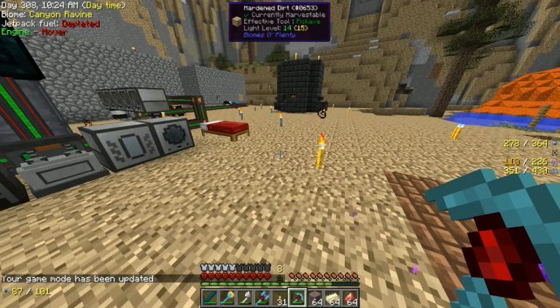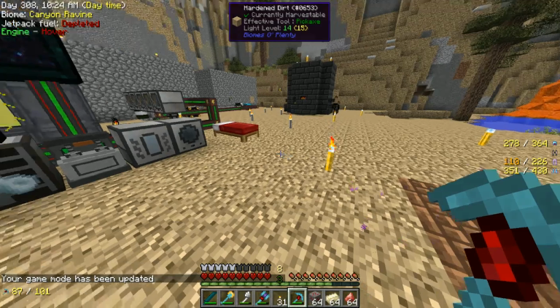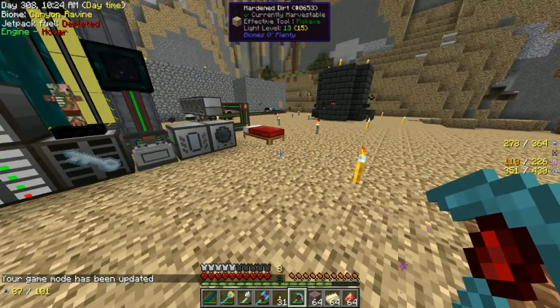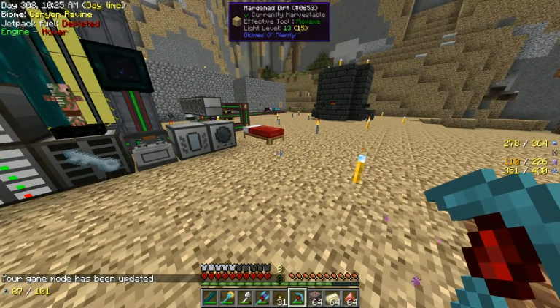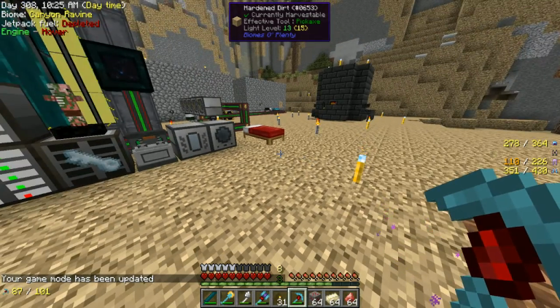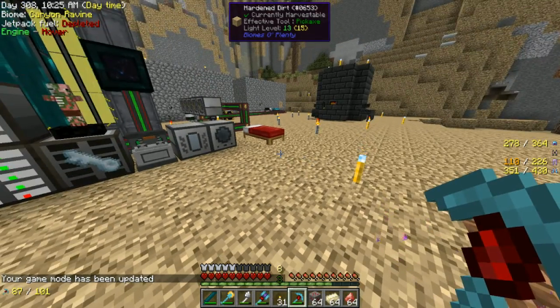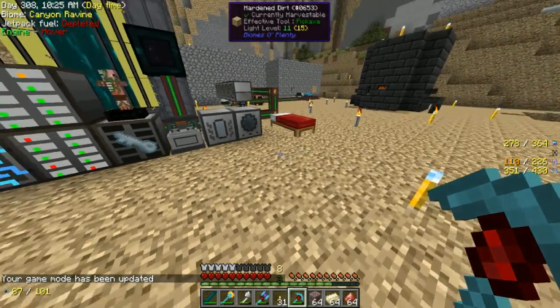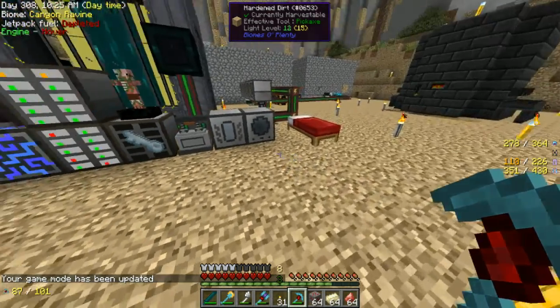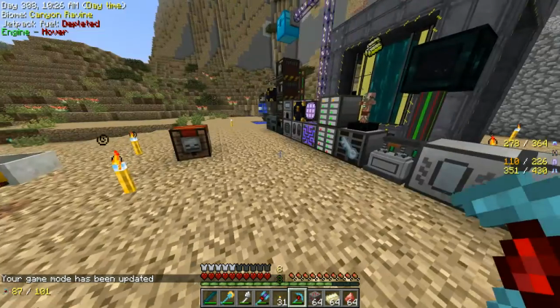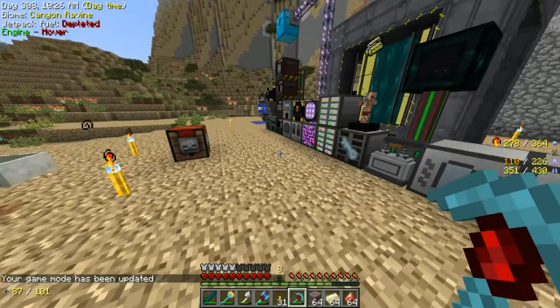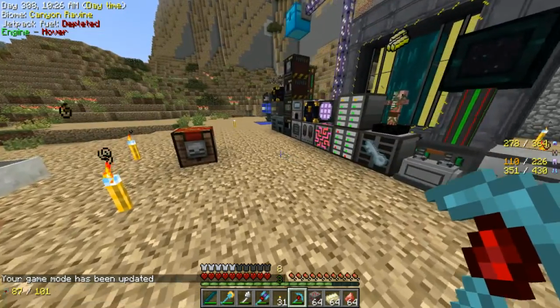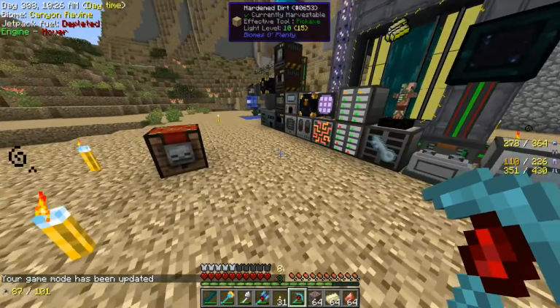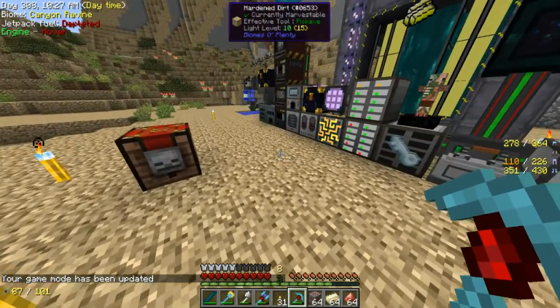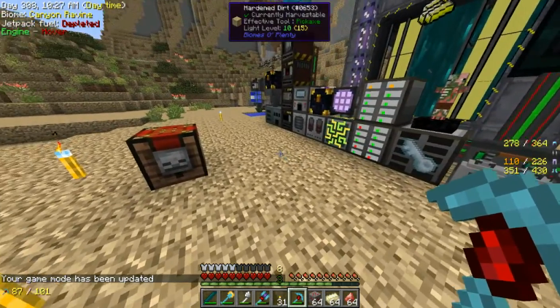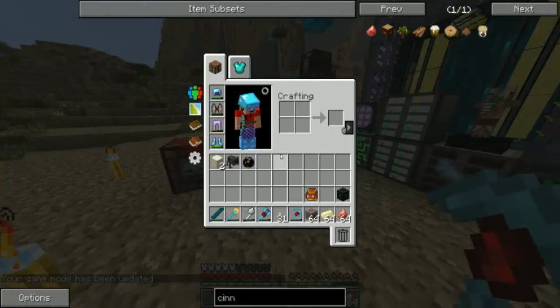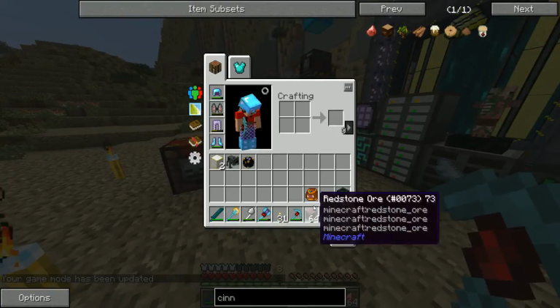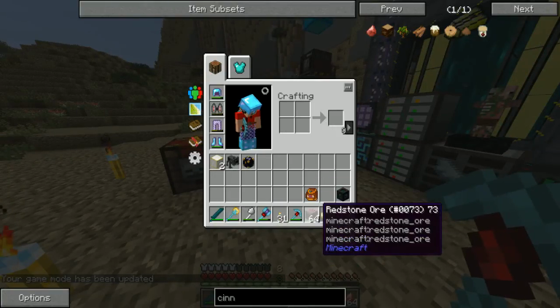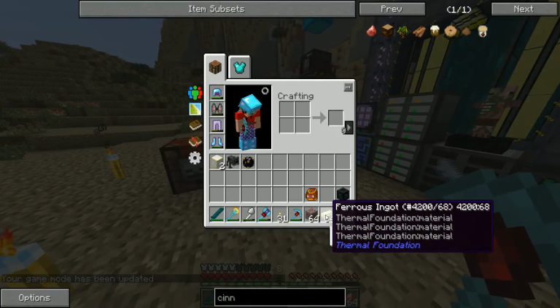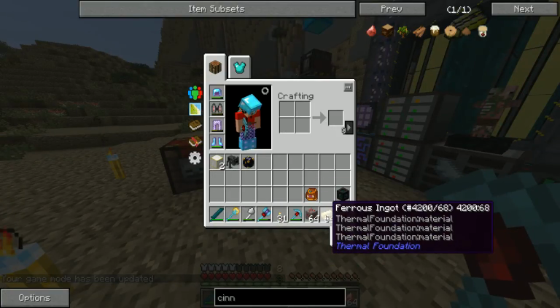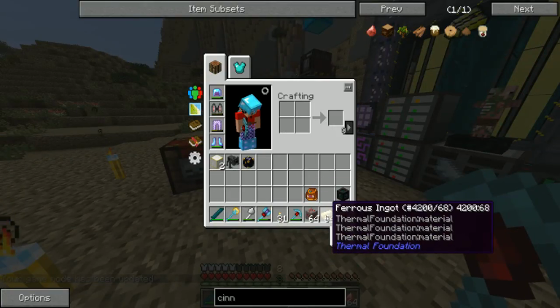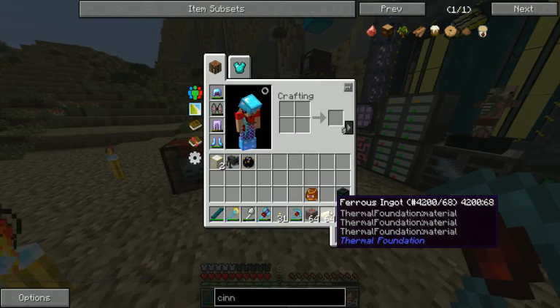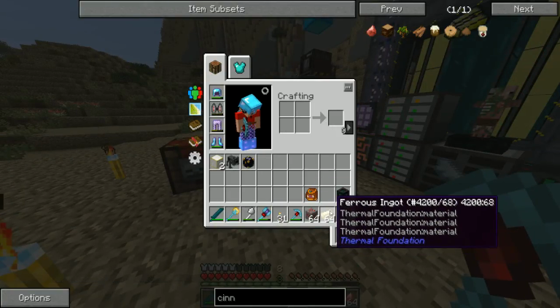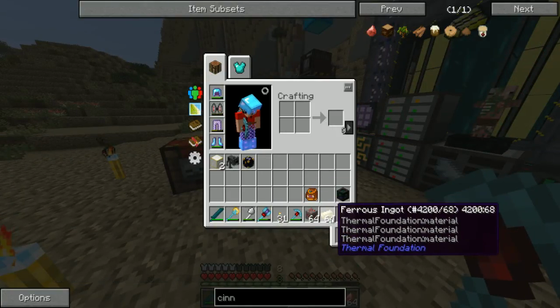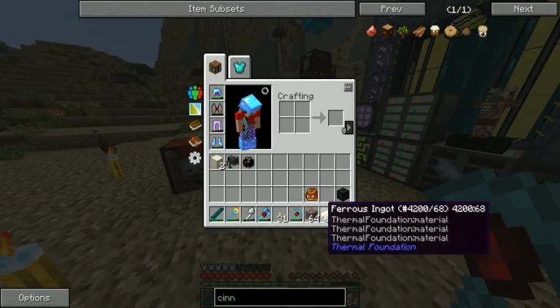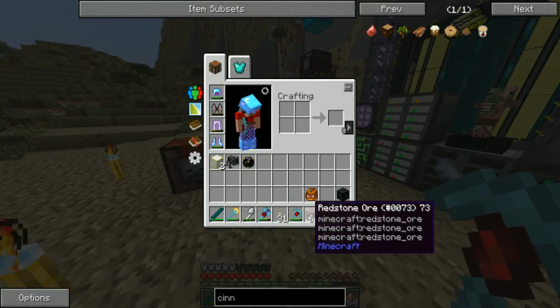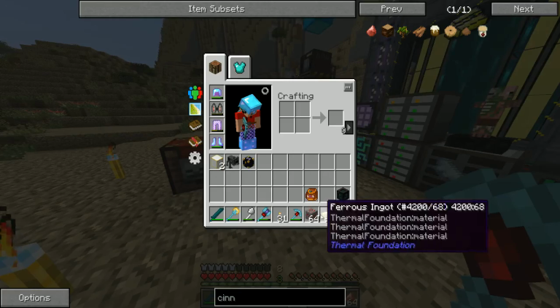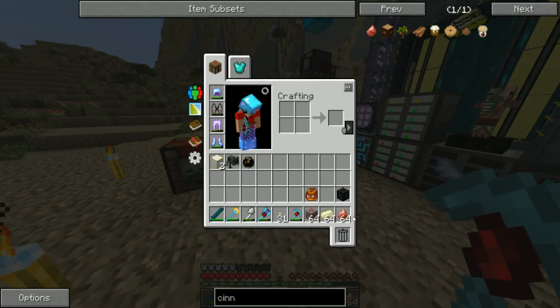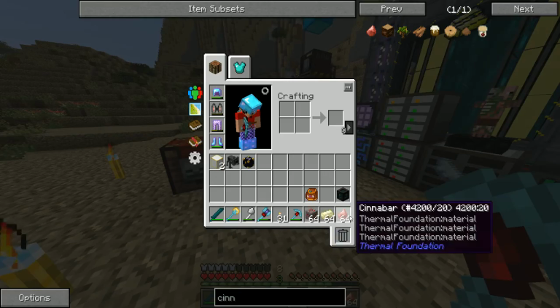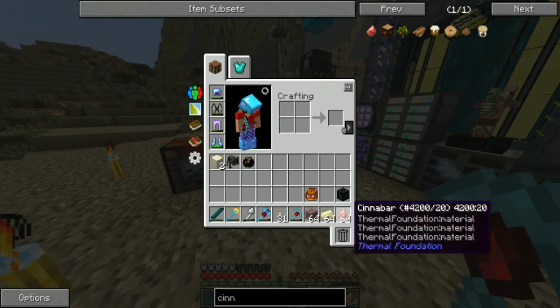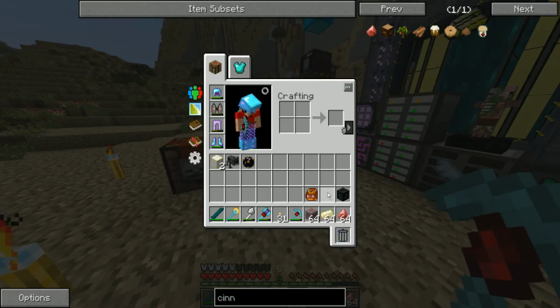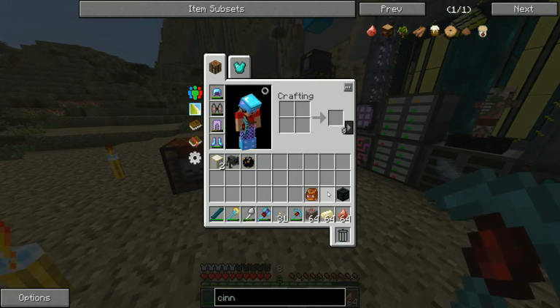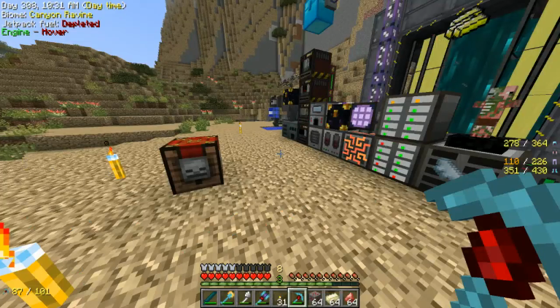Alright, so today we're going to be showing you how to get 100% shiny metal using ferrous, redstone, and cinnabar.